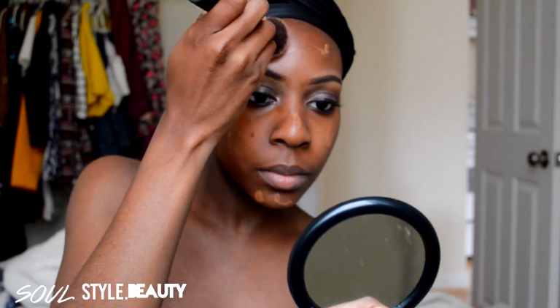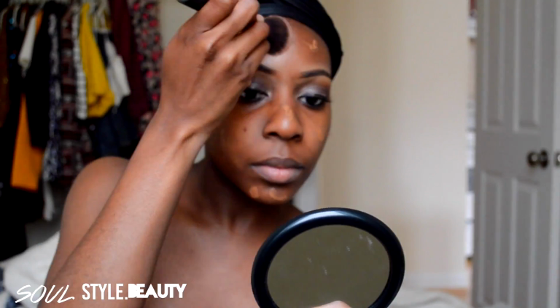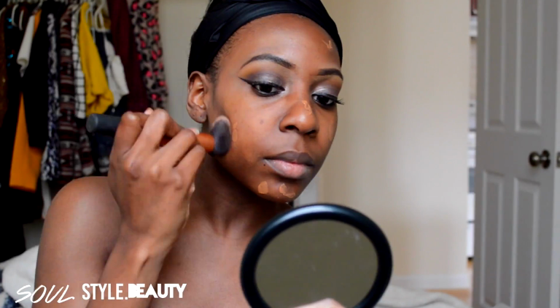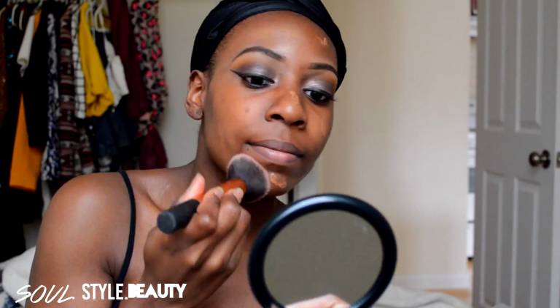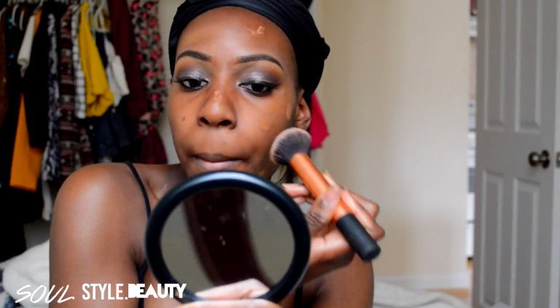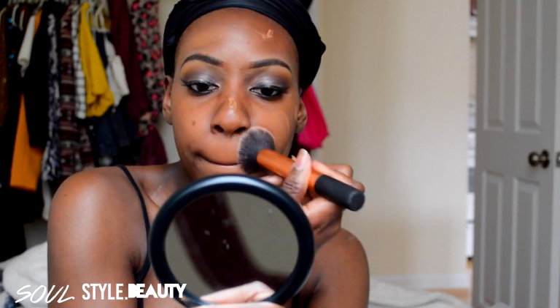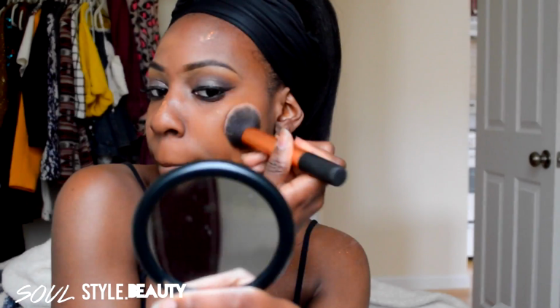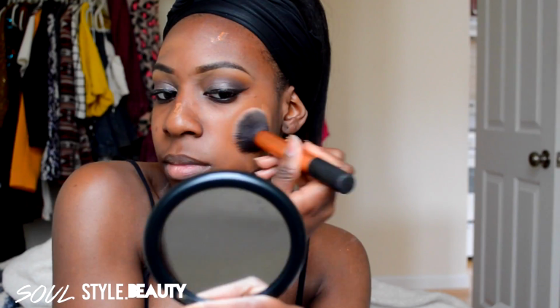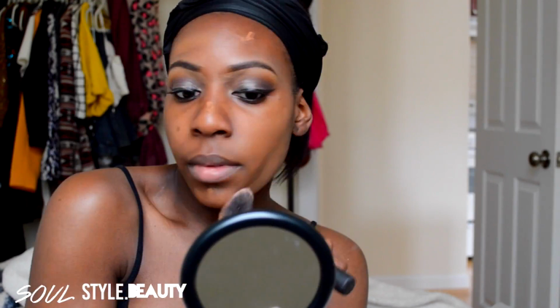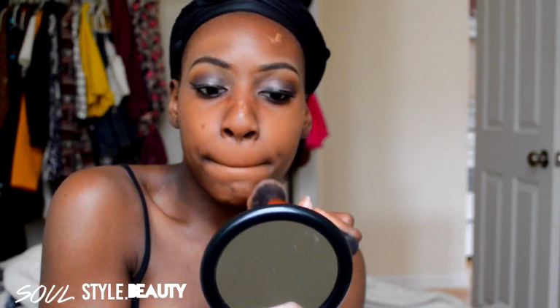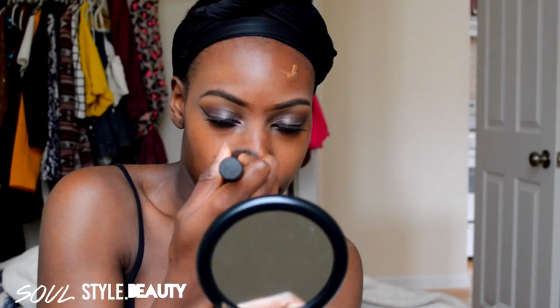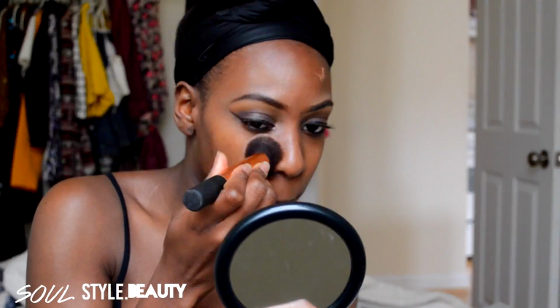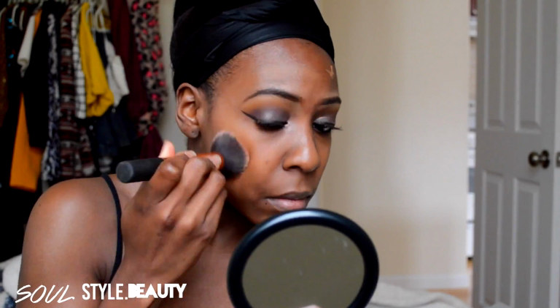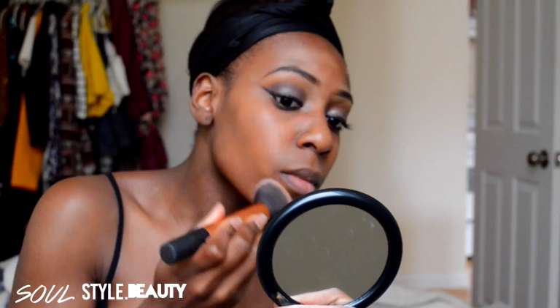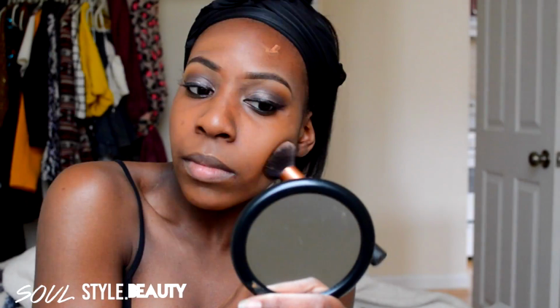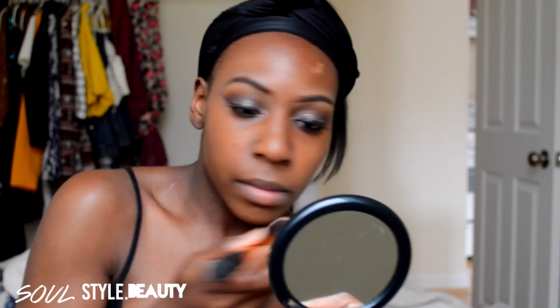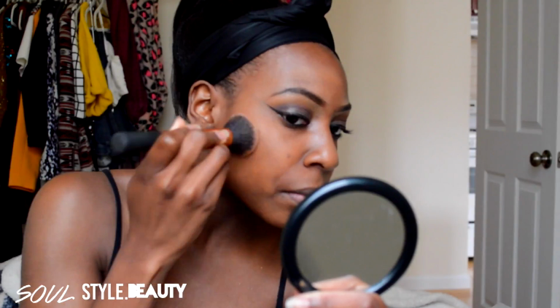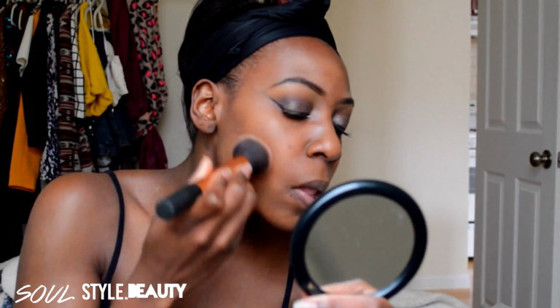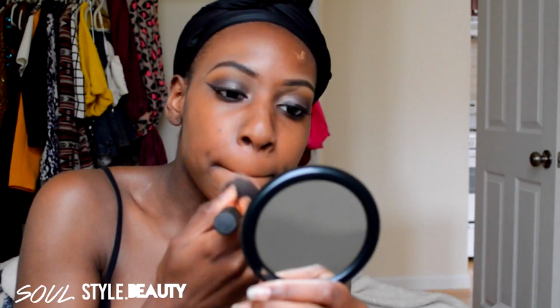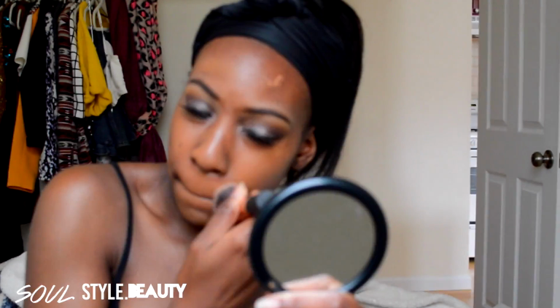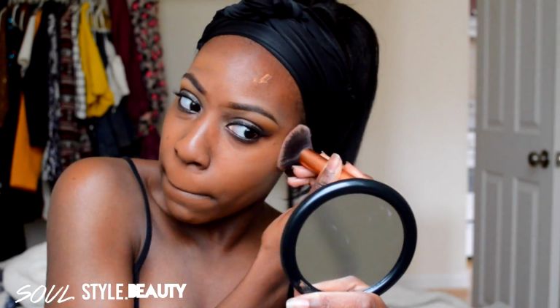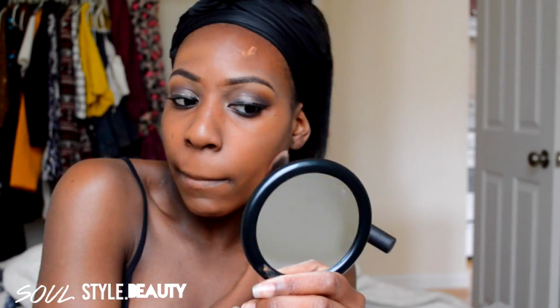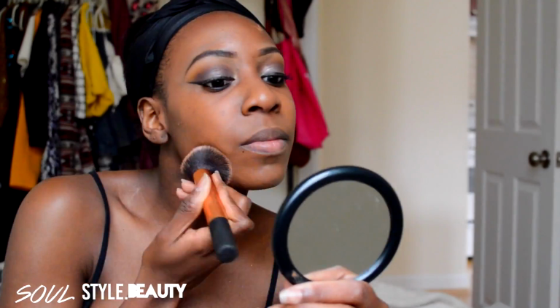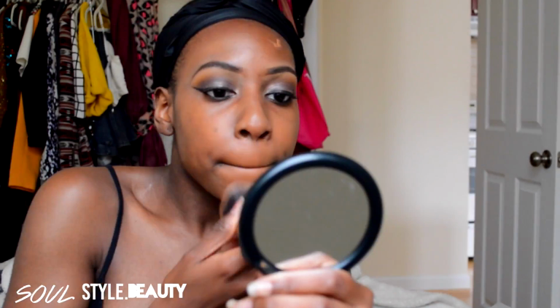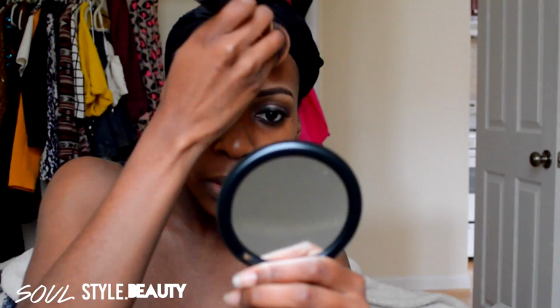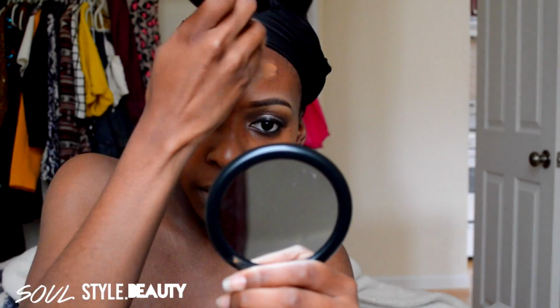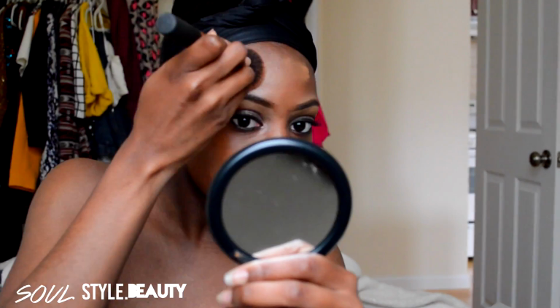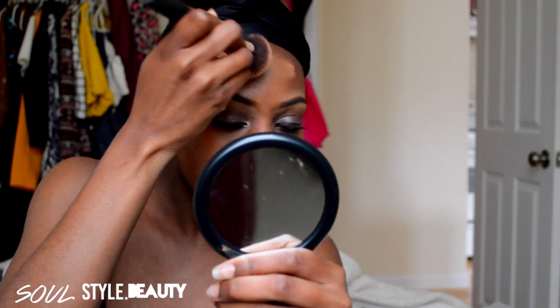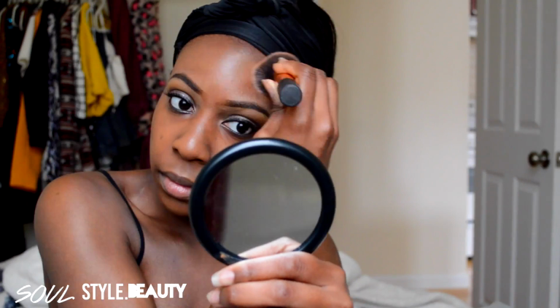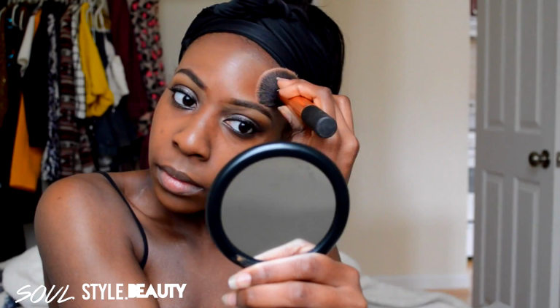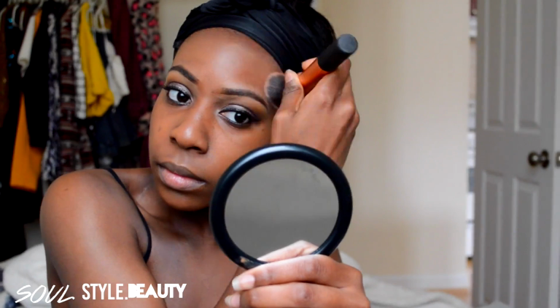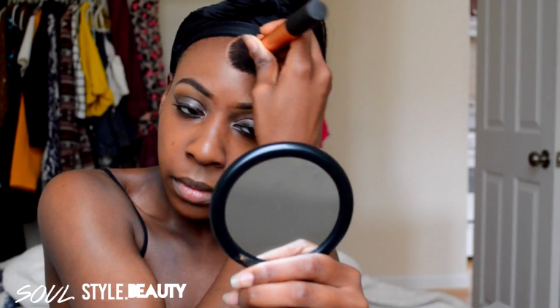So I added my lashes, liner, and all that good stuff. And now I'm applying my foundation, which is my NARS All Day Luminous. You guys already know.